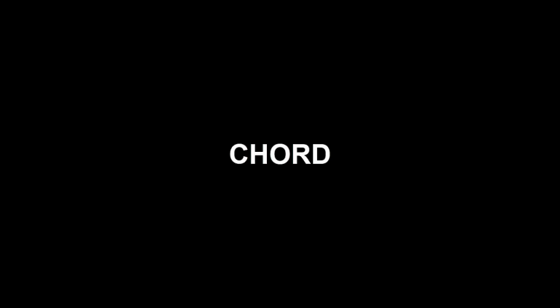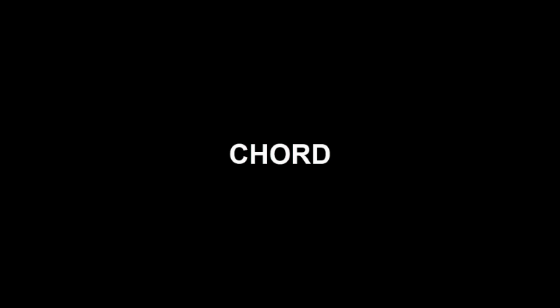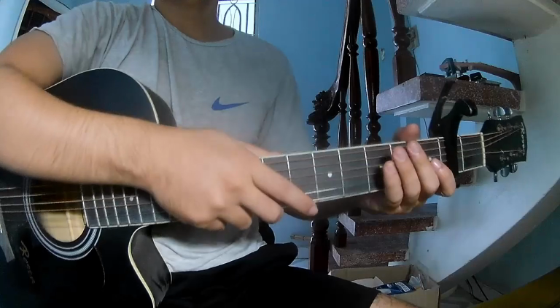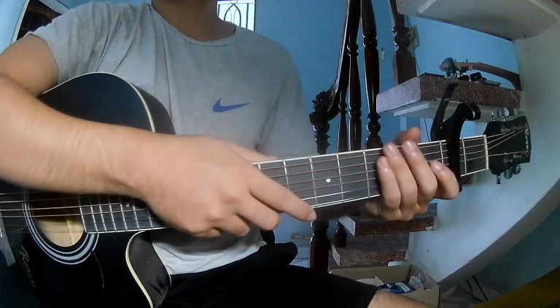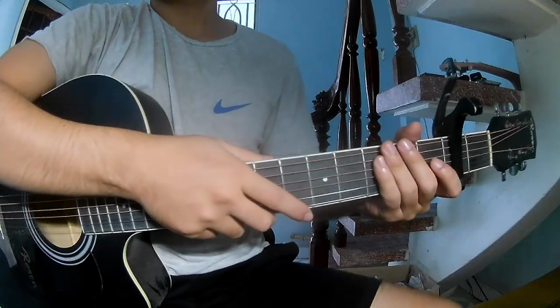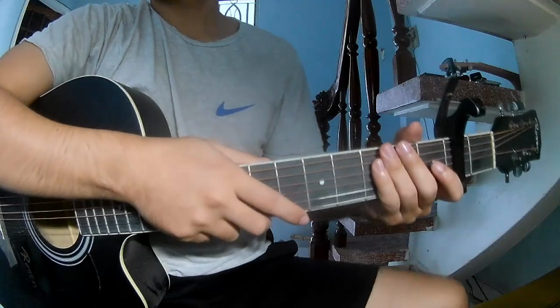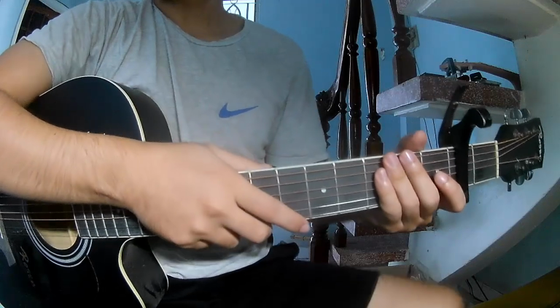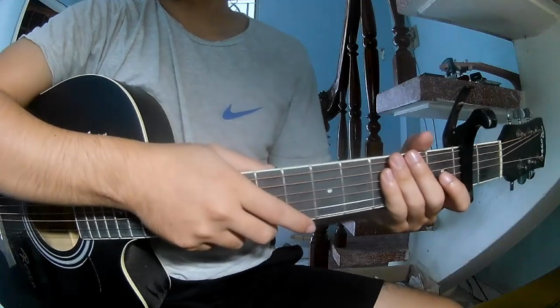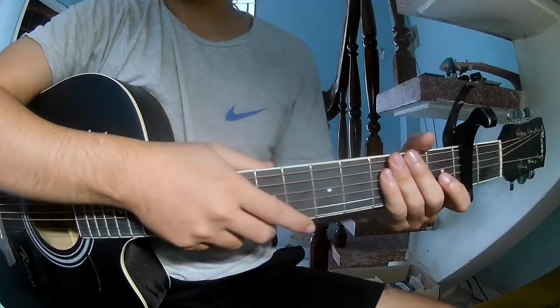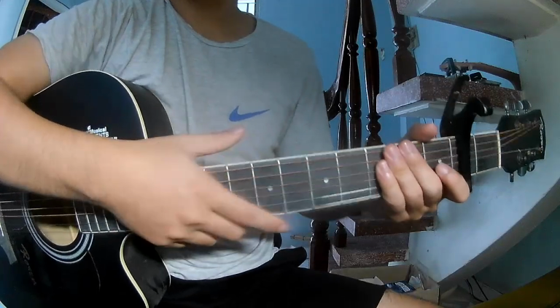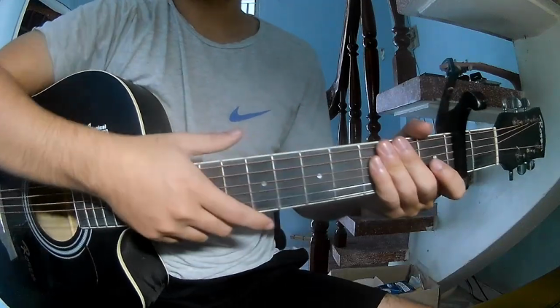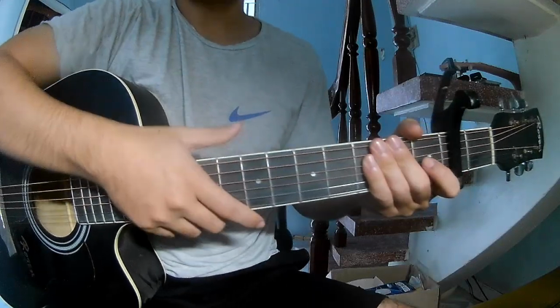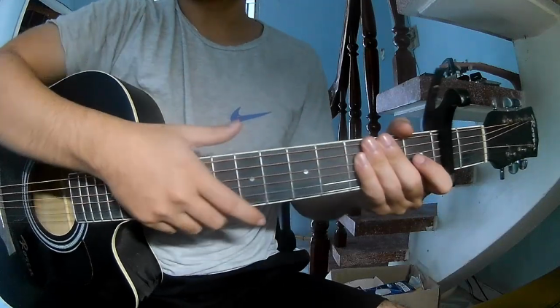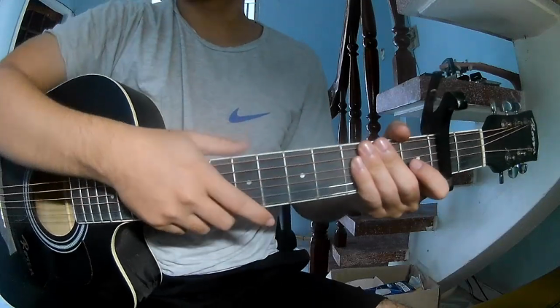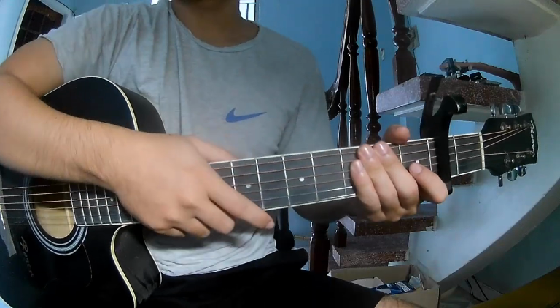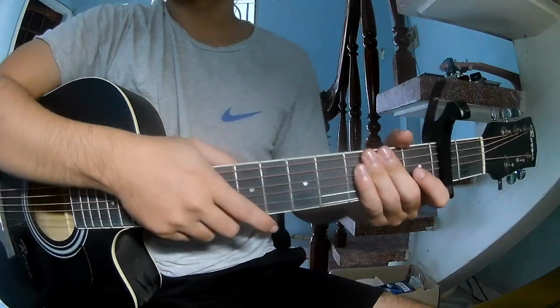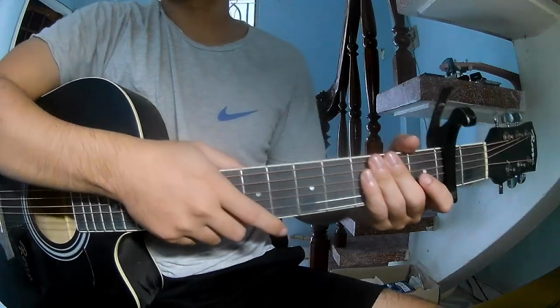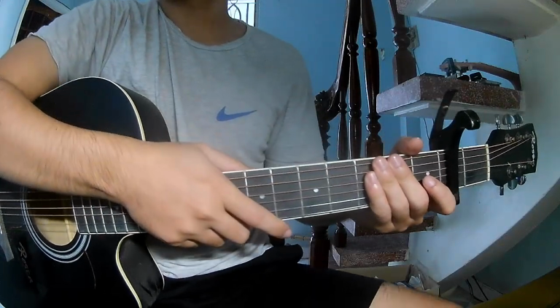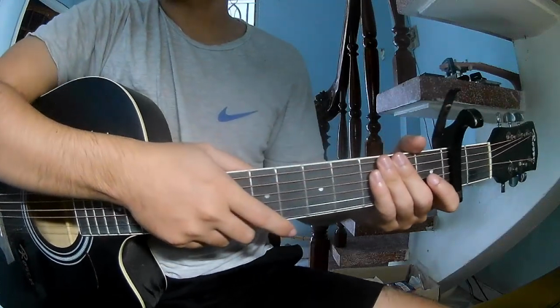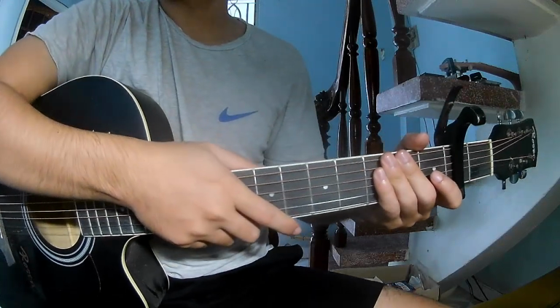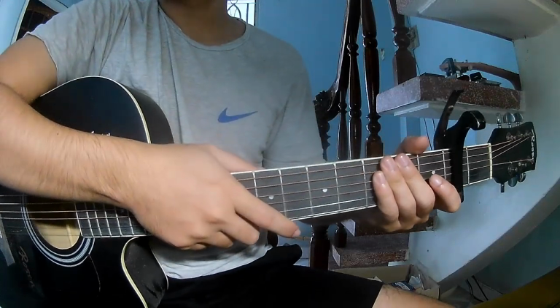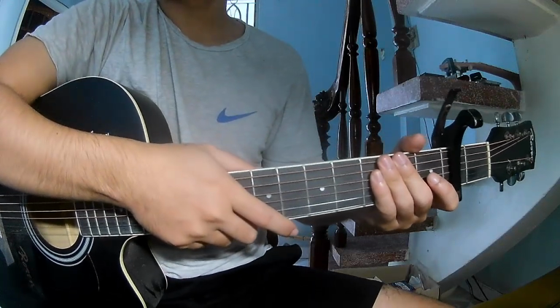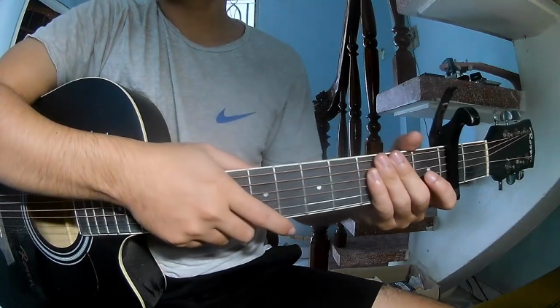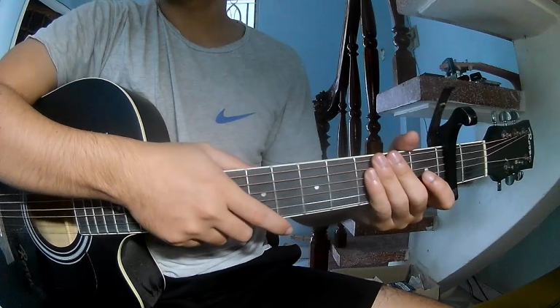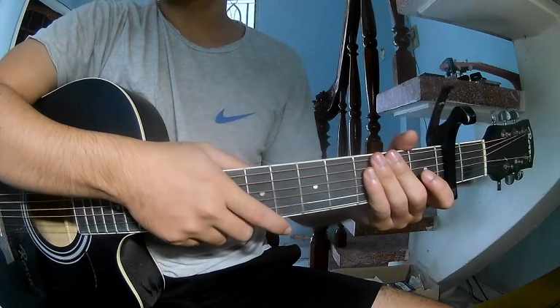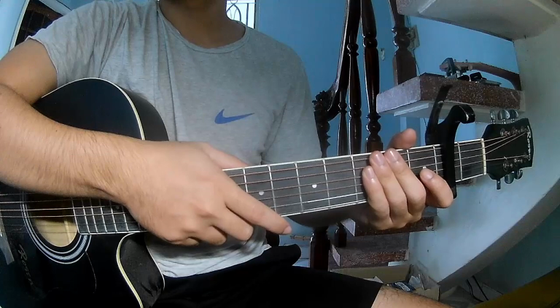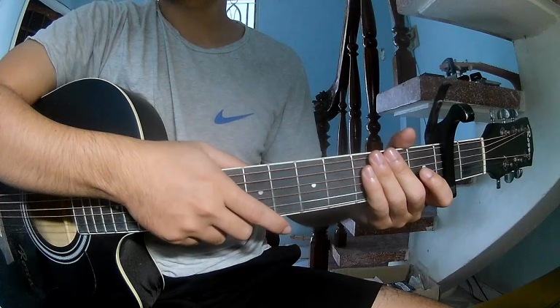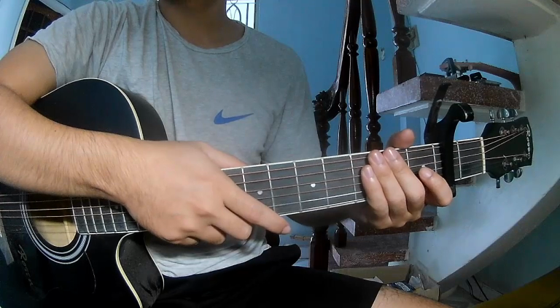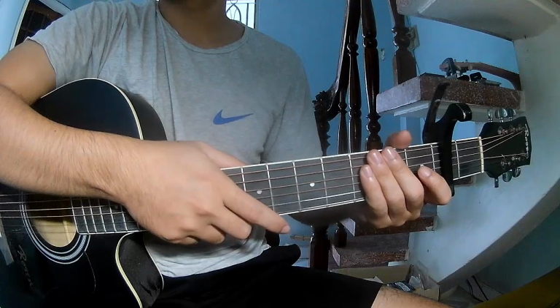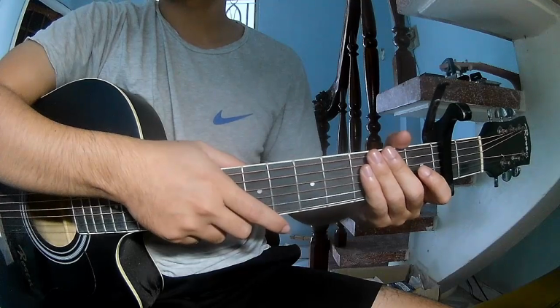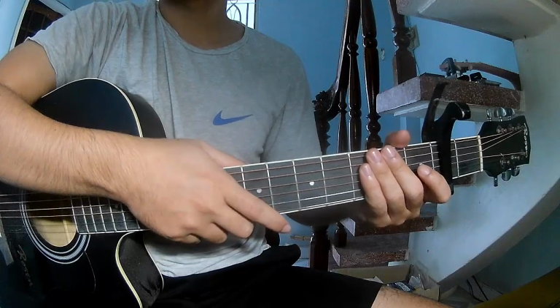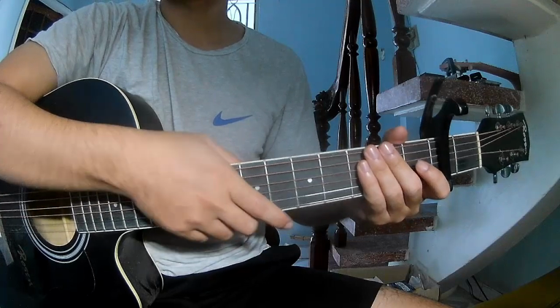Hi everyone, today we see how to play the OMG by Suki Waterhouse.